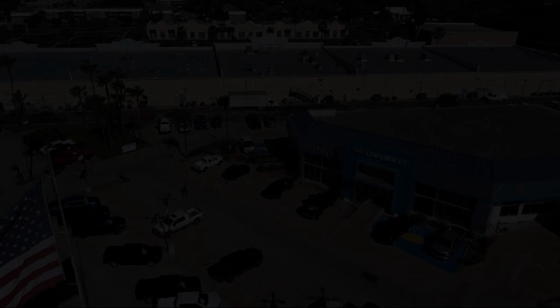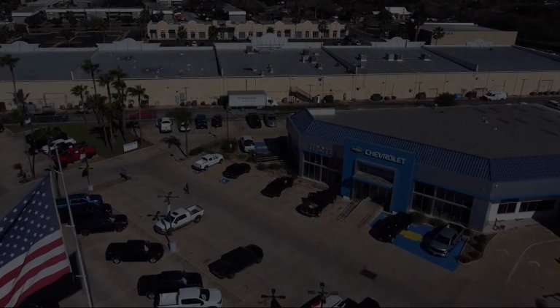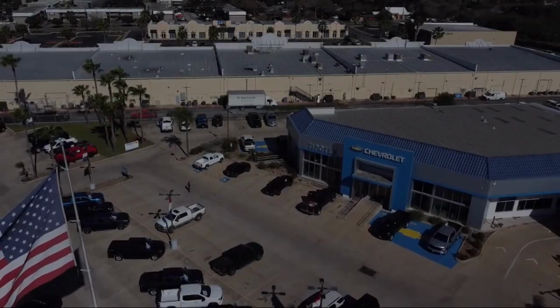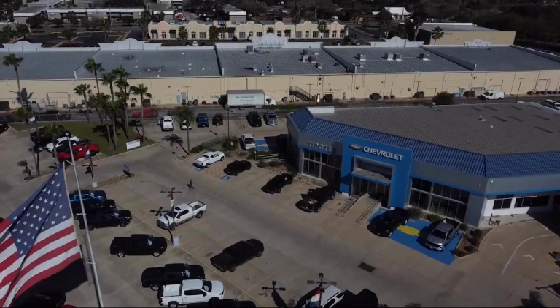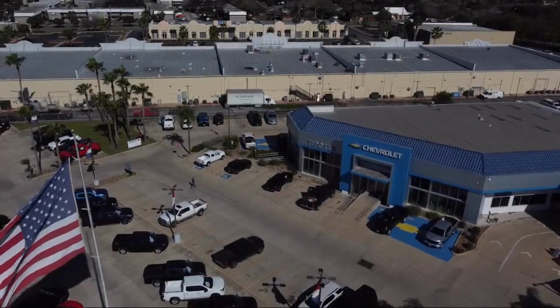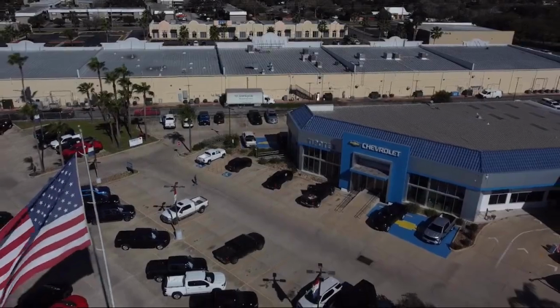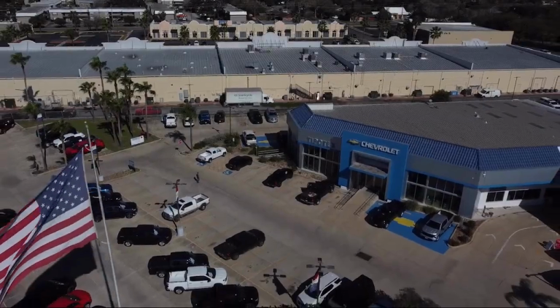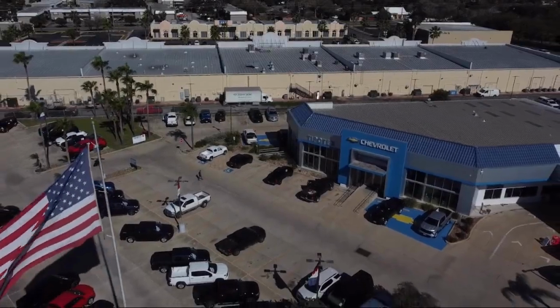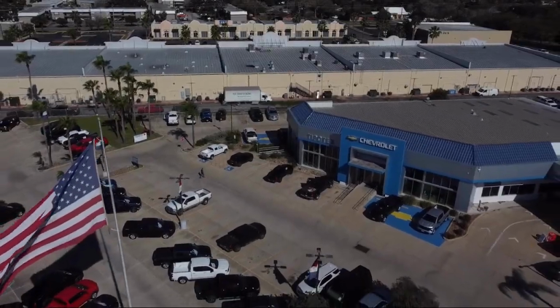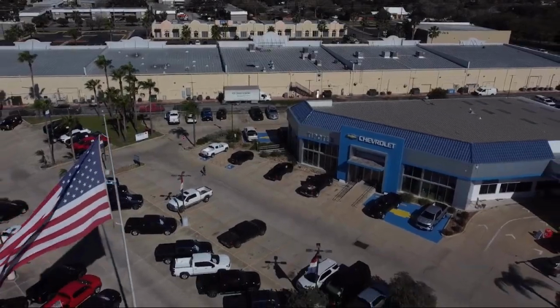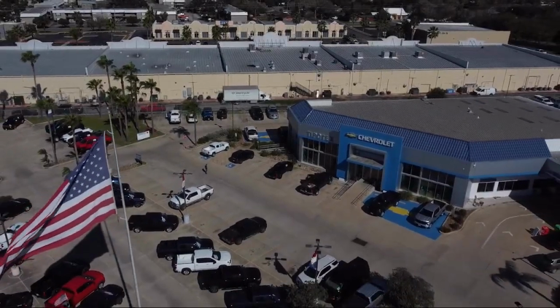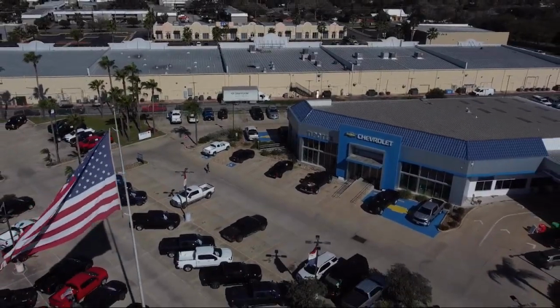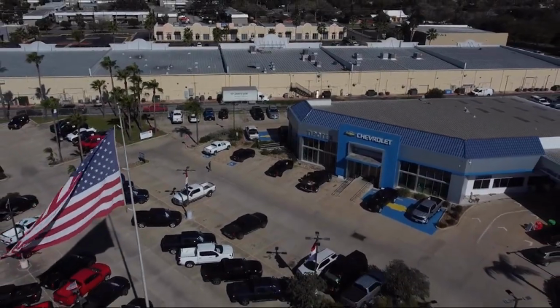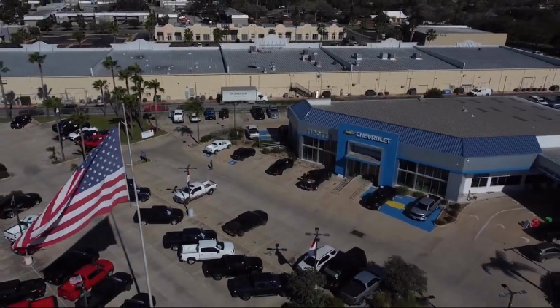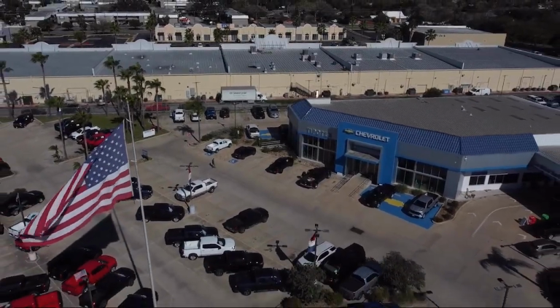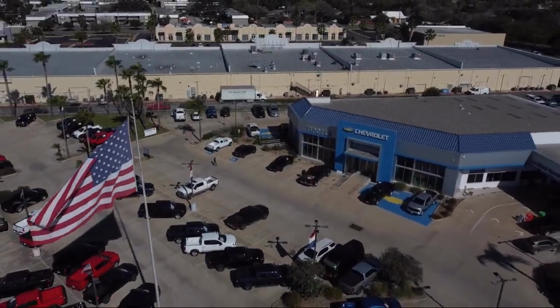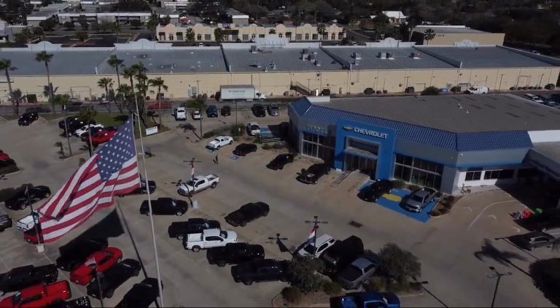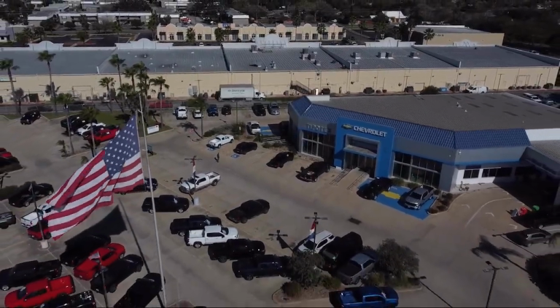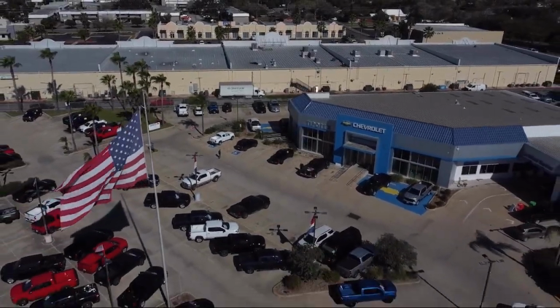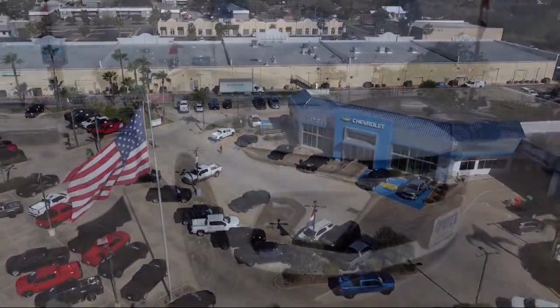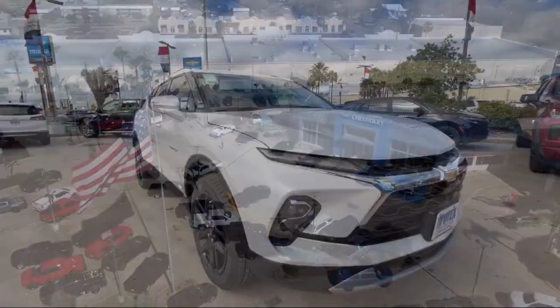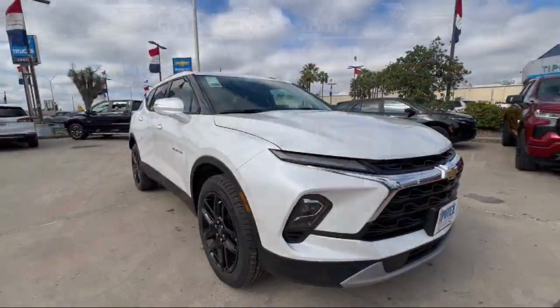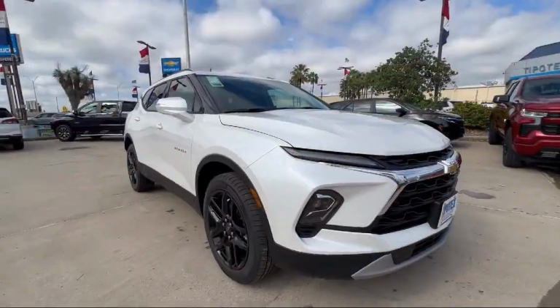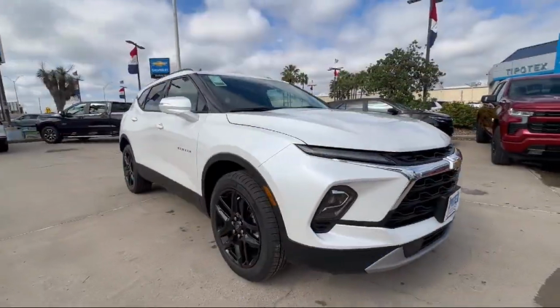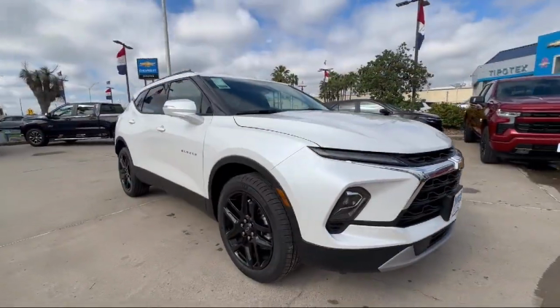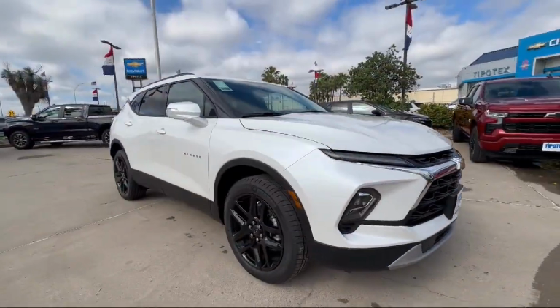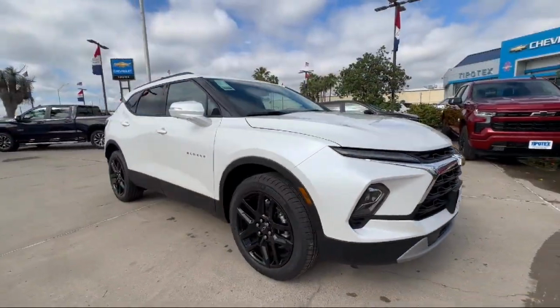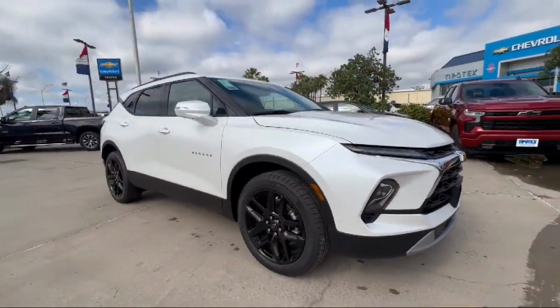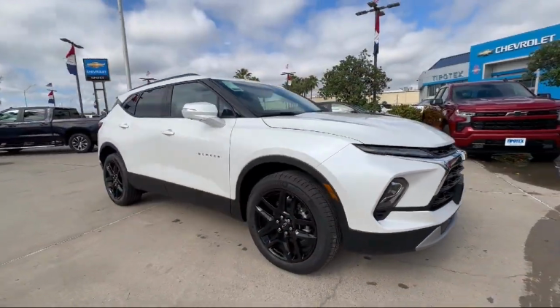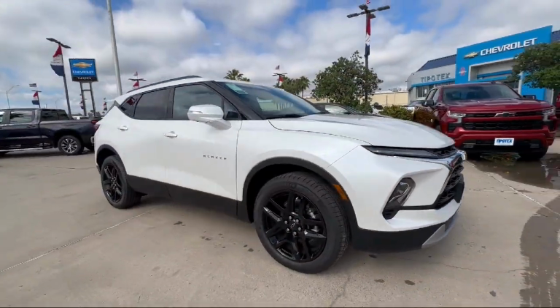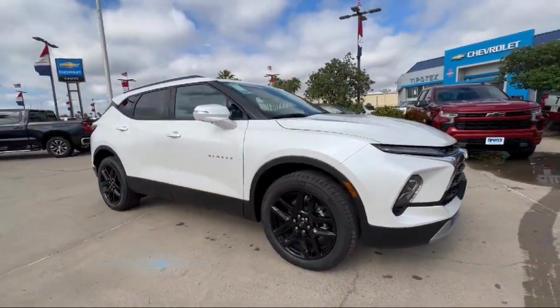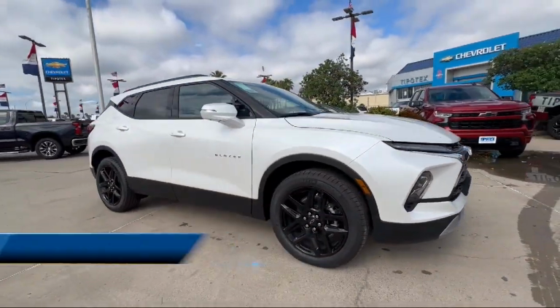Welcome to Tipotec Chevrolet, and here's a look at one of our great vehicles for sale.